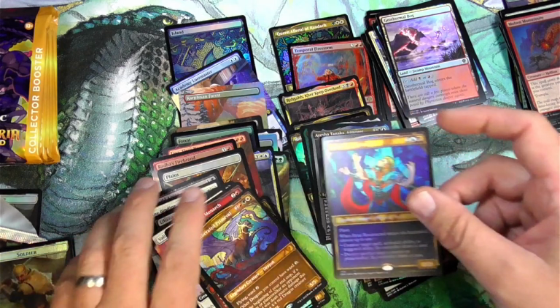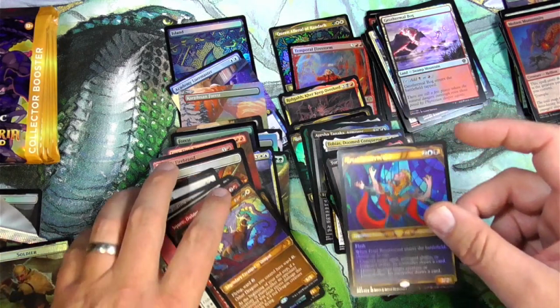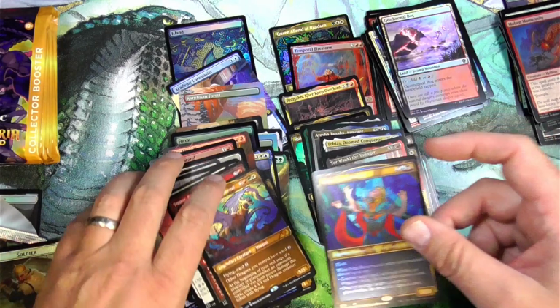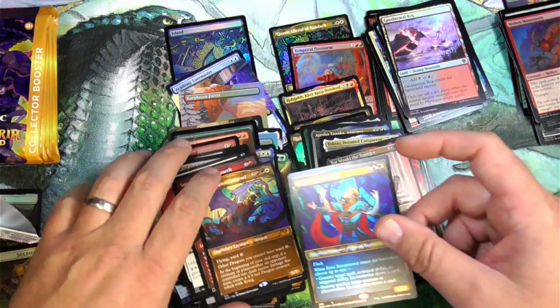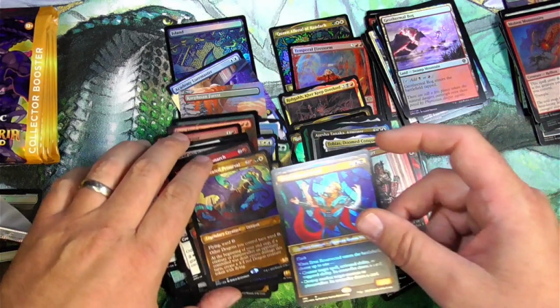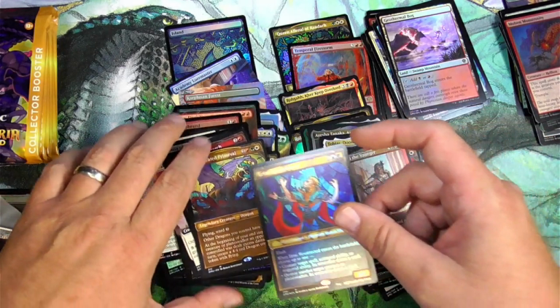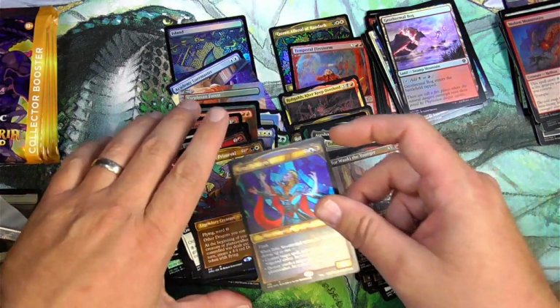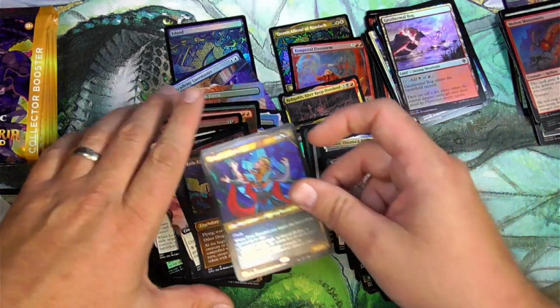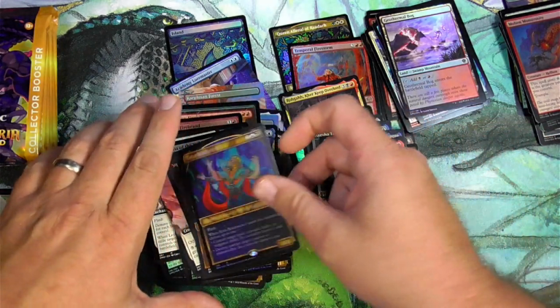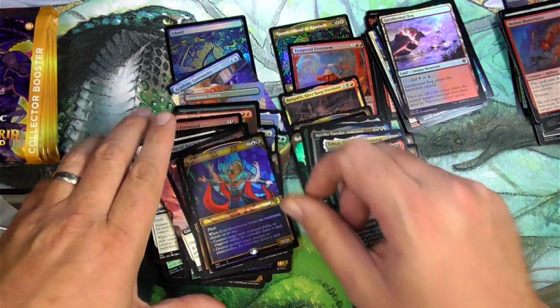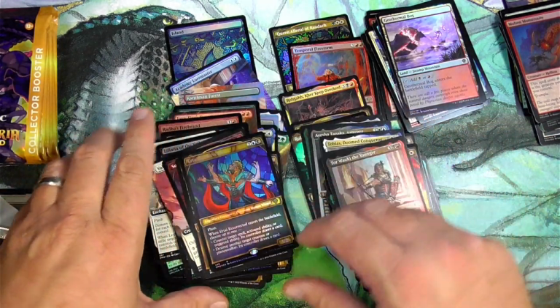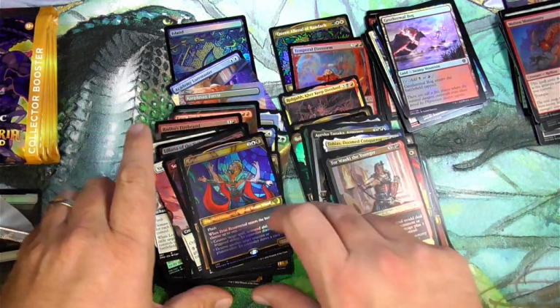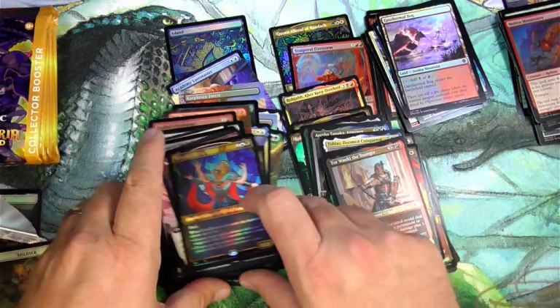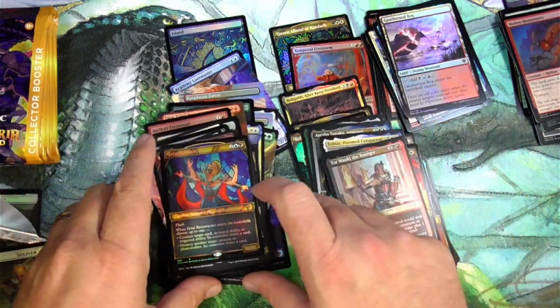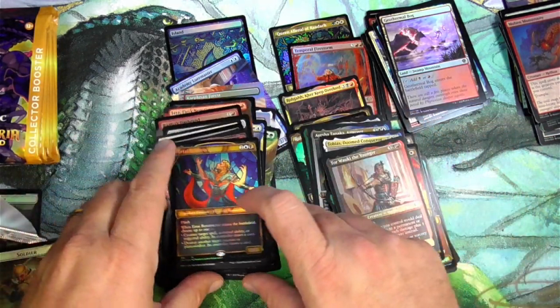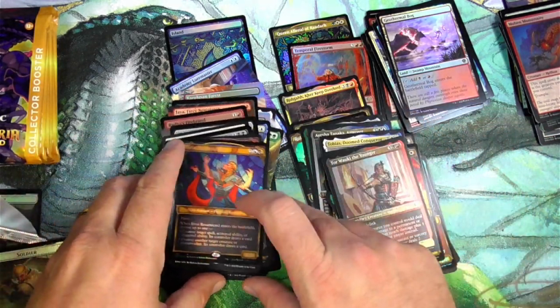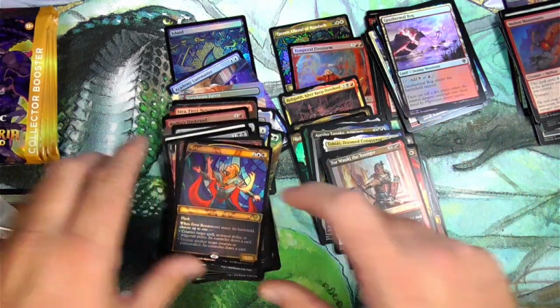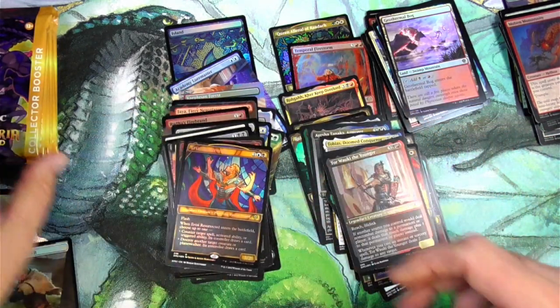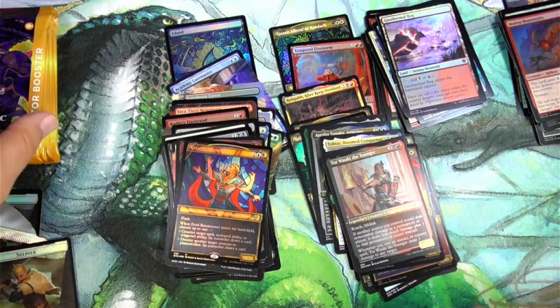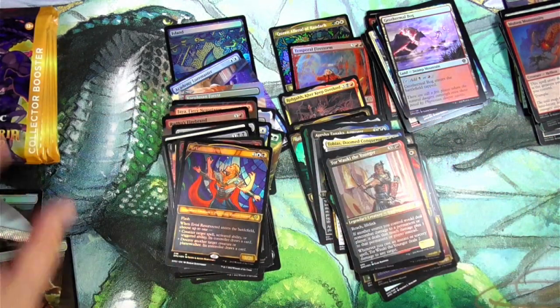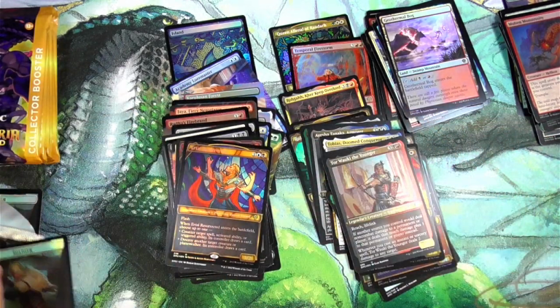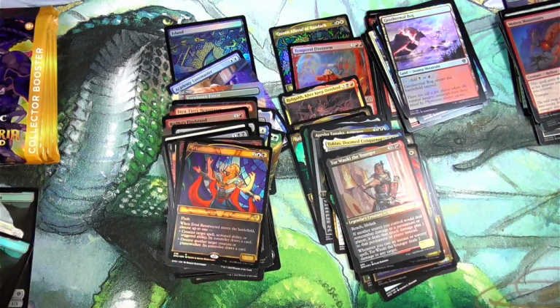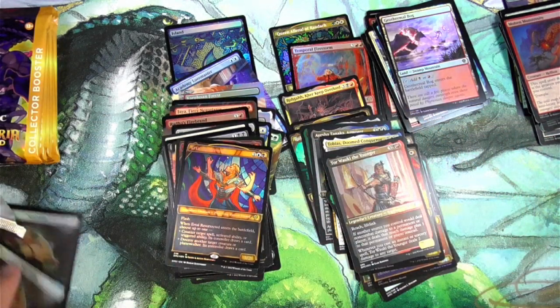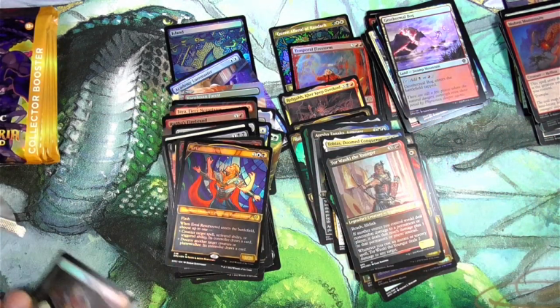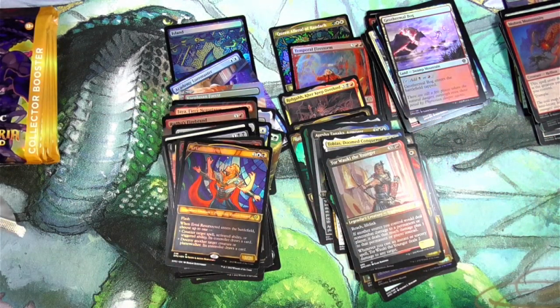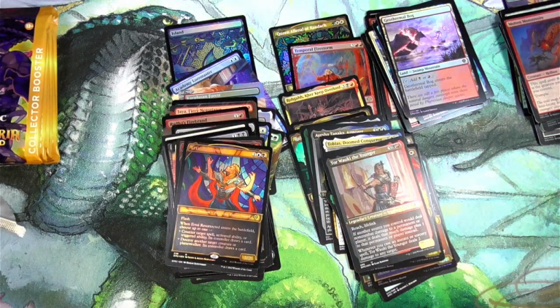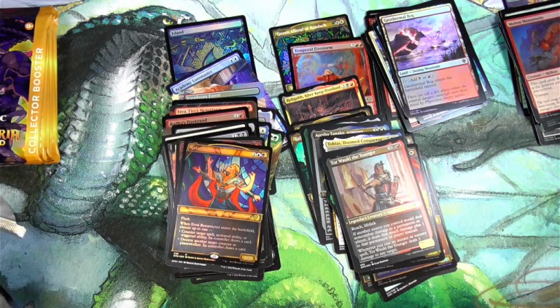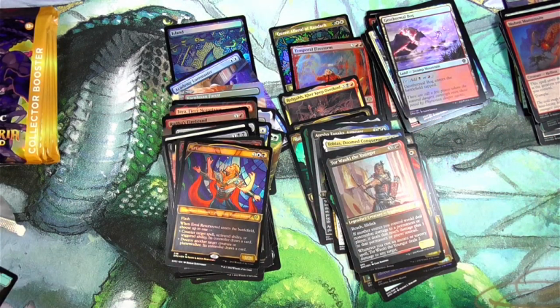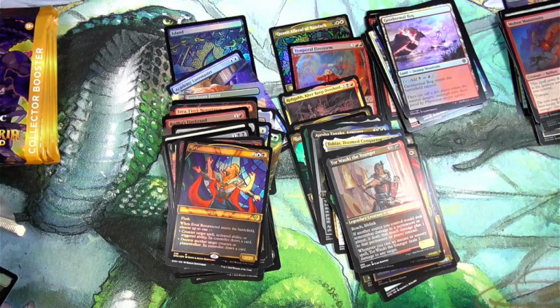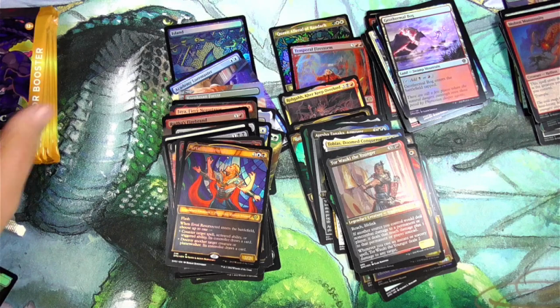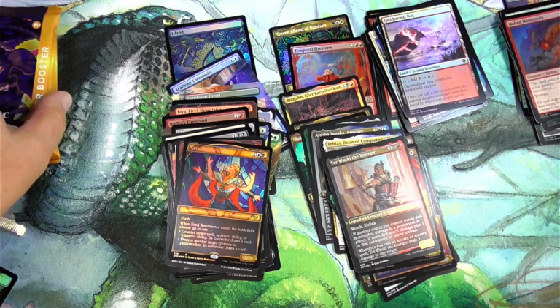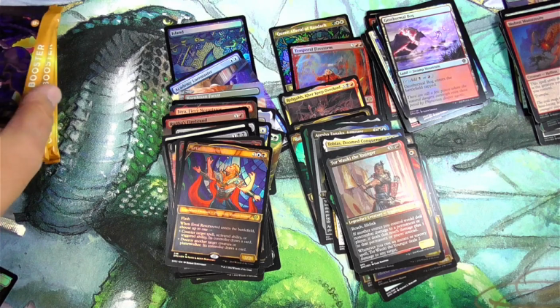The Younger Squee, Riff, Liberated Primeval, and an Urtai Resurrected — that's a pretty good pack right there. Mythics, some showcases — very solid.